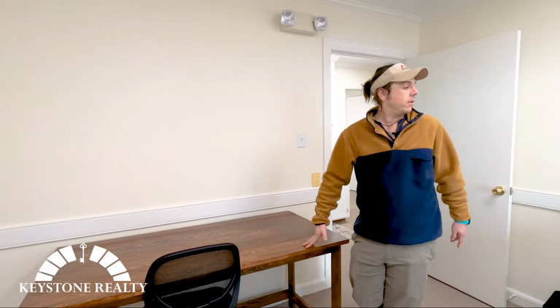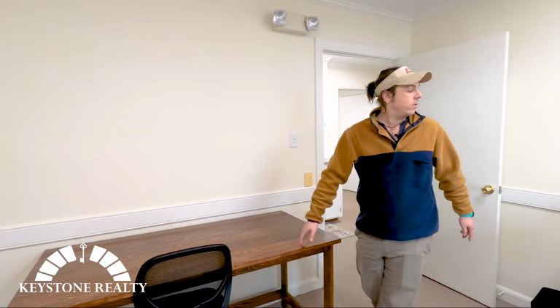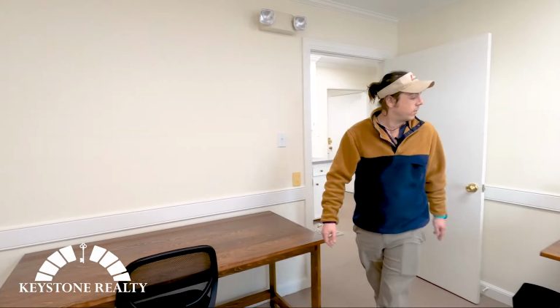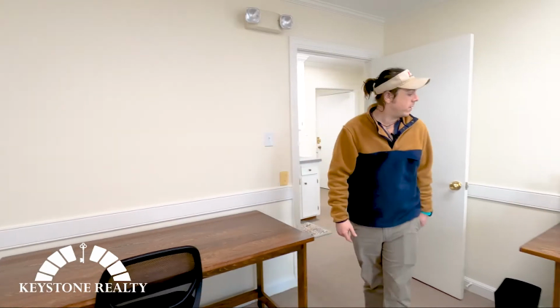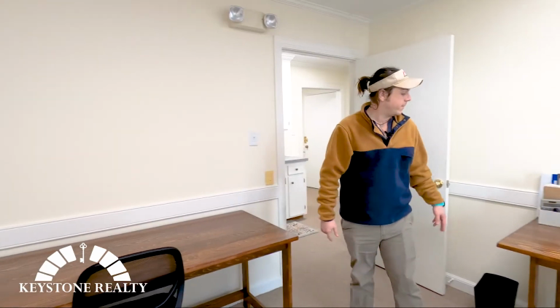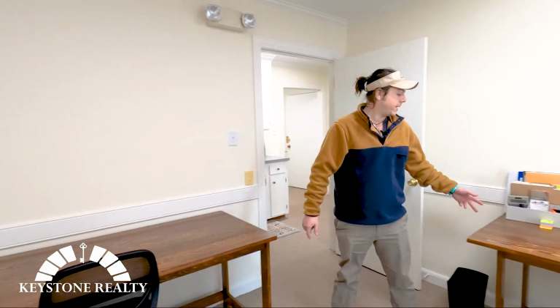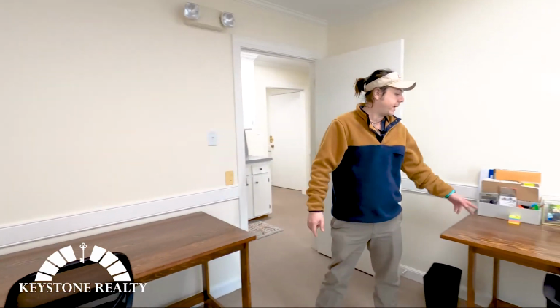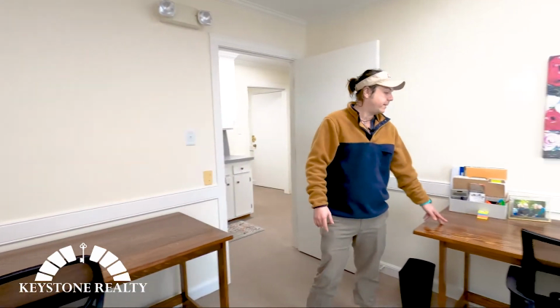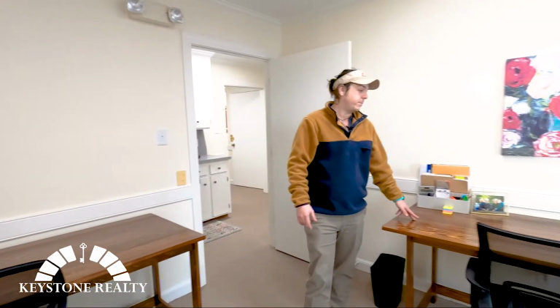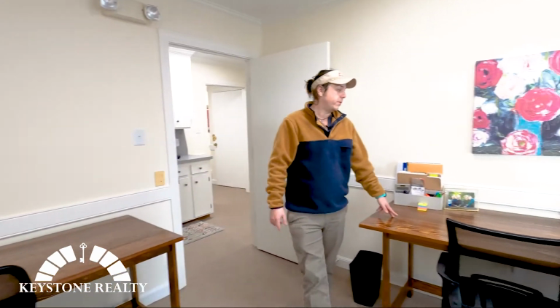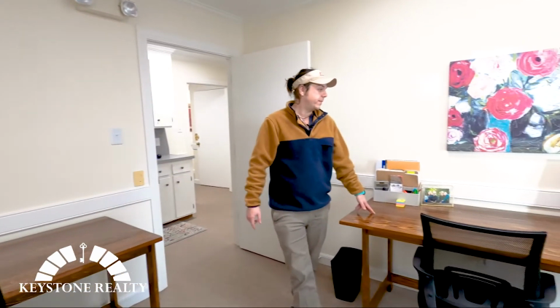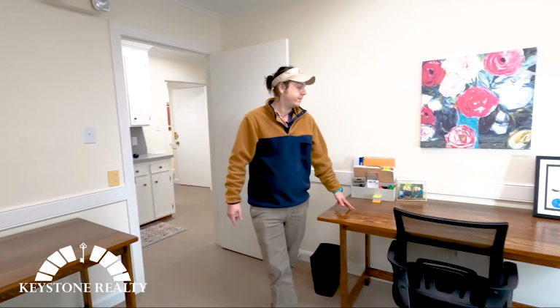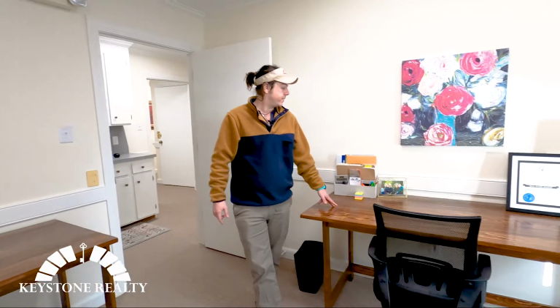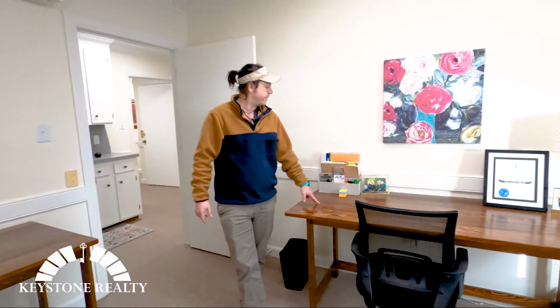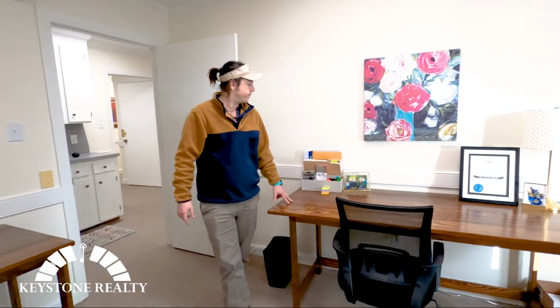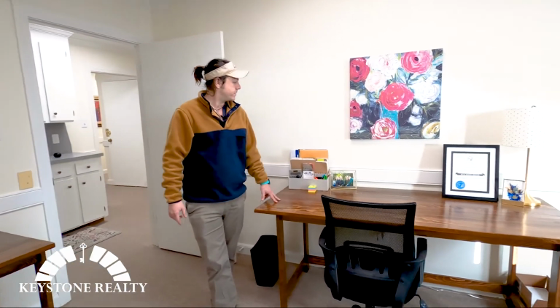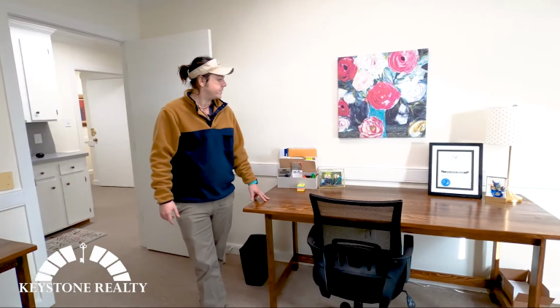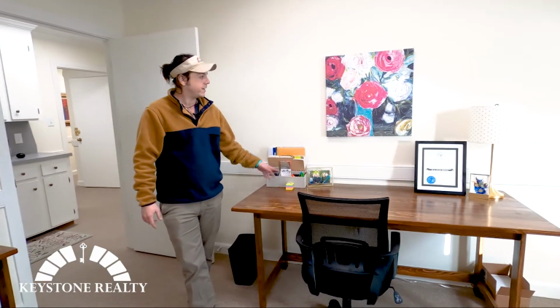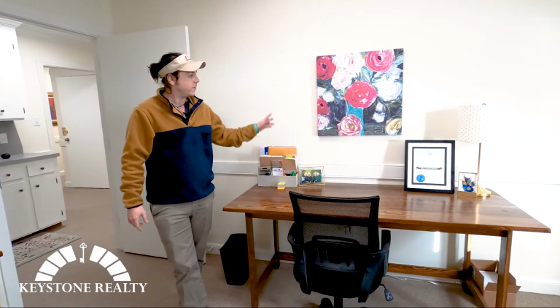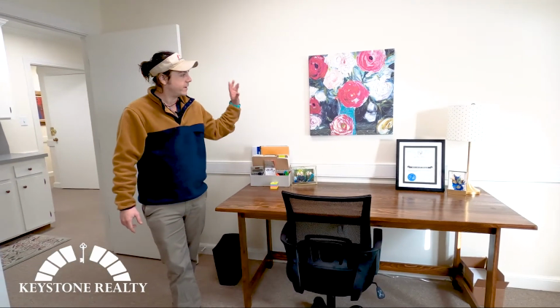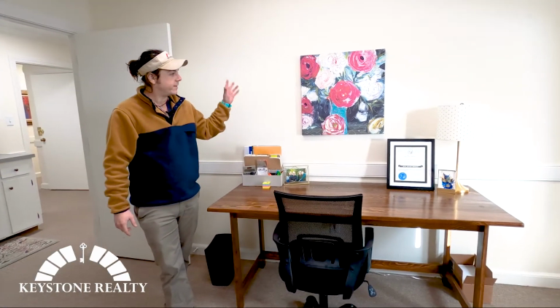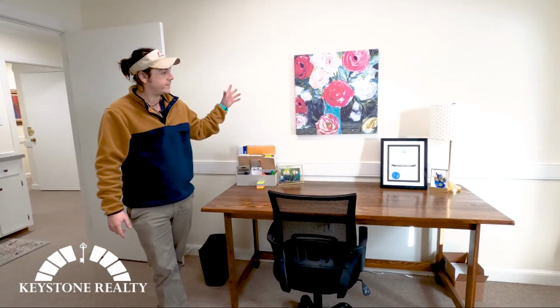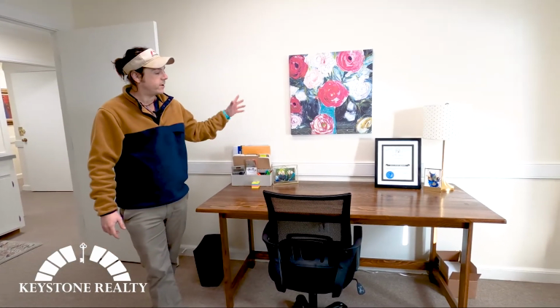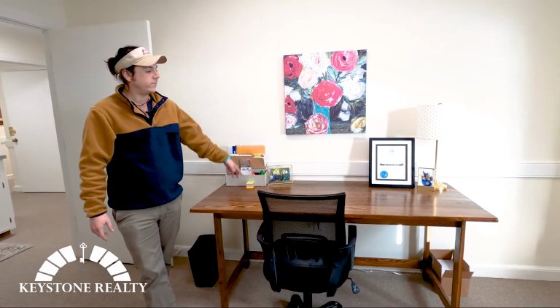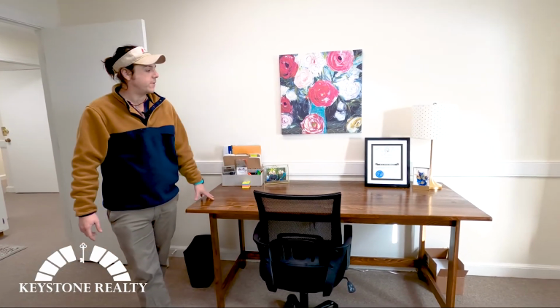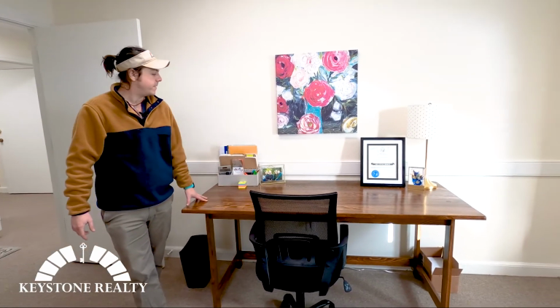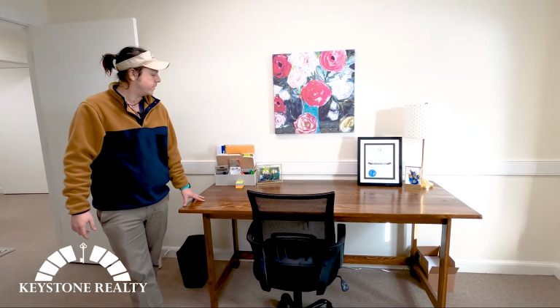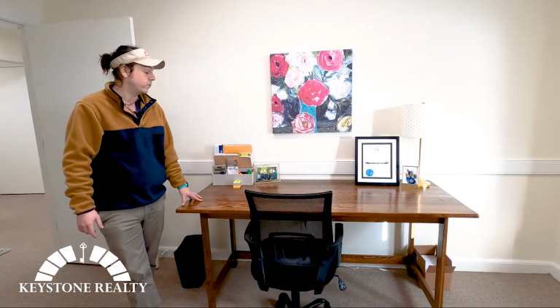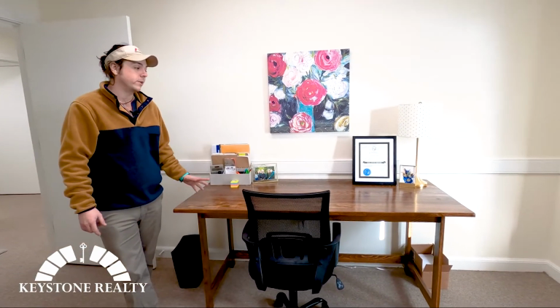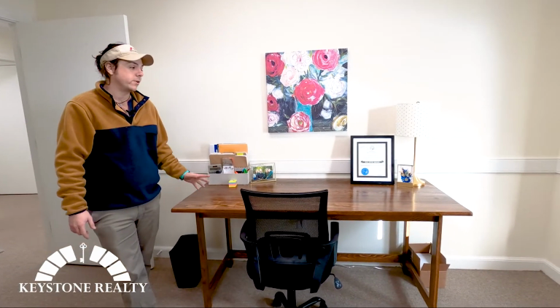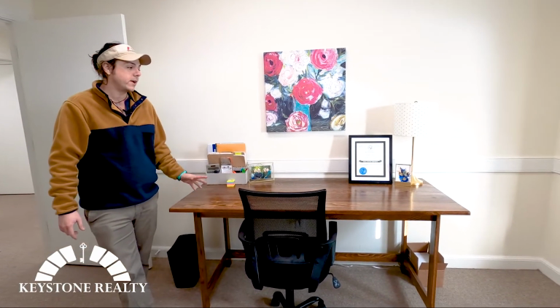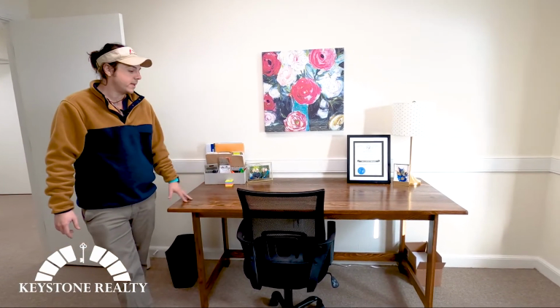On the other wall here, we've got Candace Belk's desk. She's got all the nice touches of home here. It looks really great.